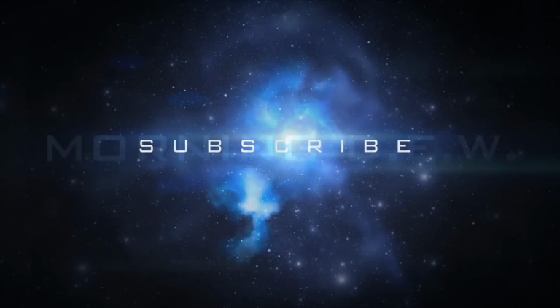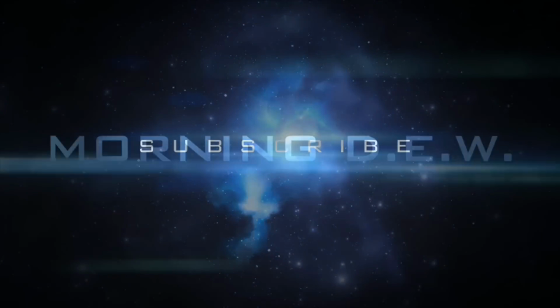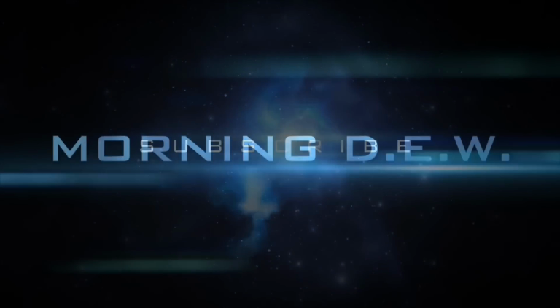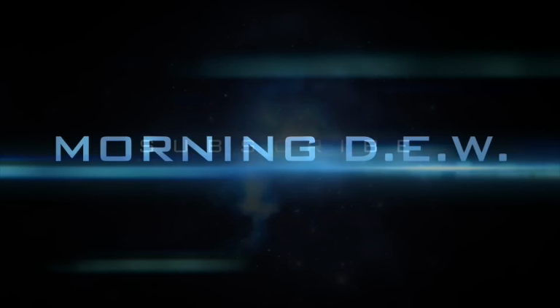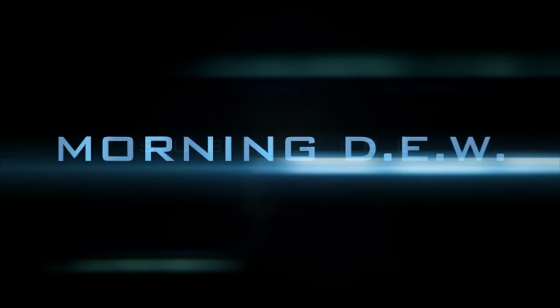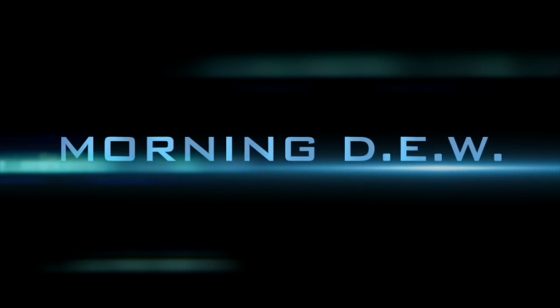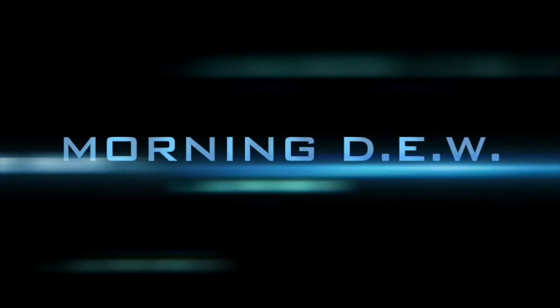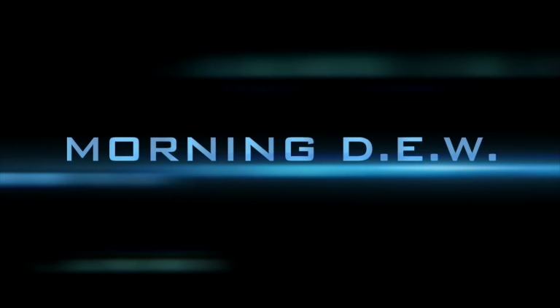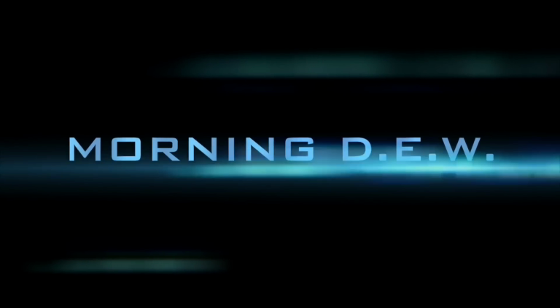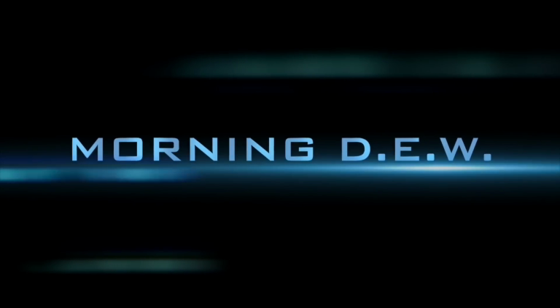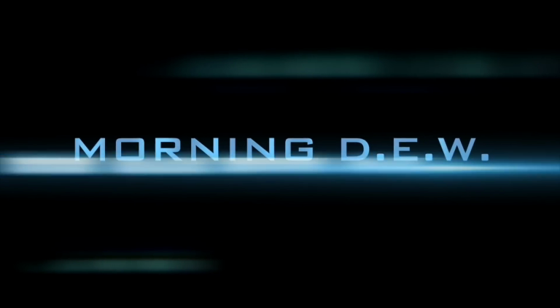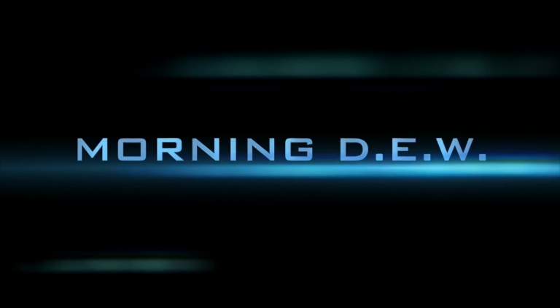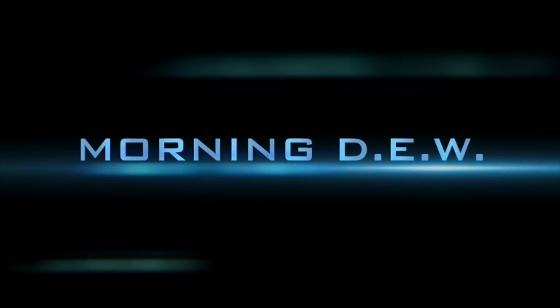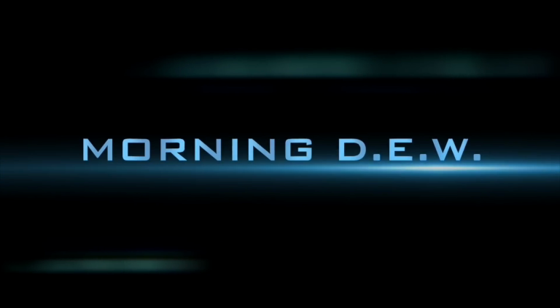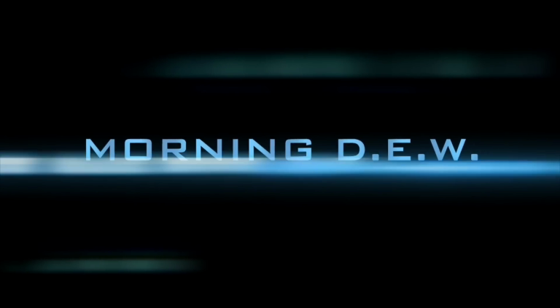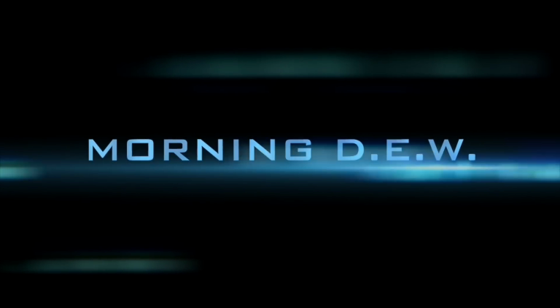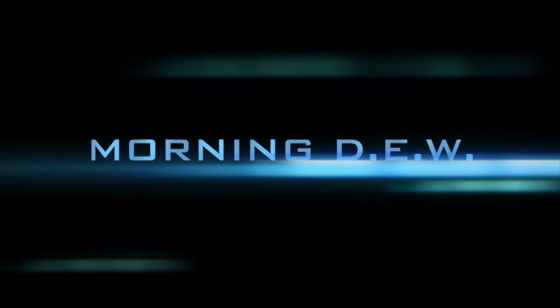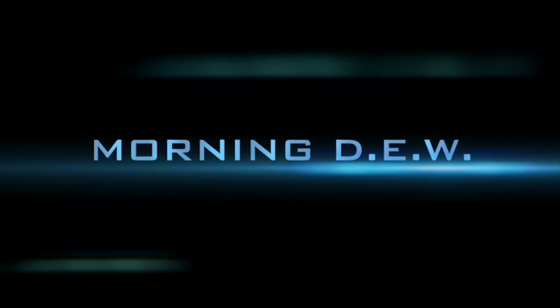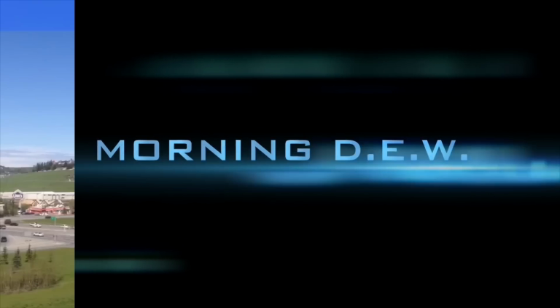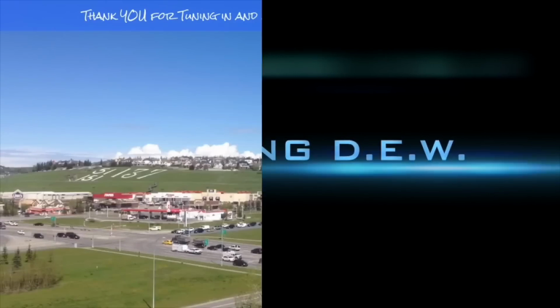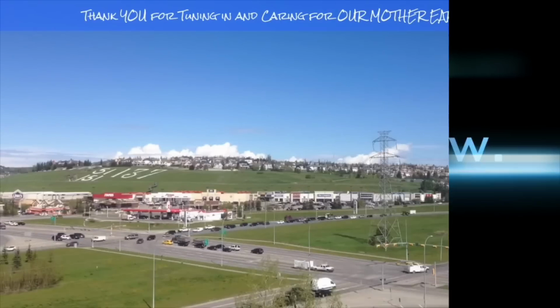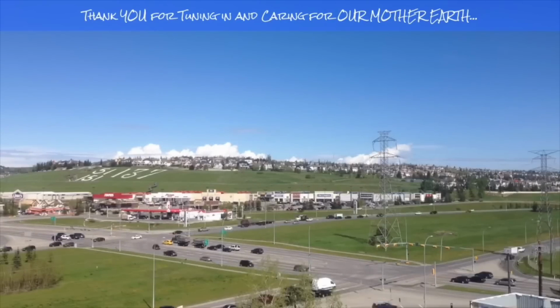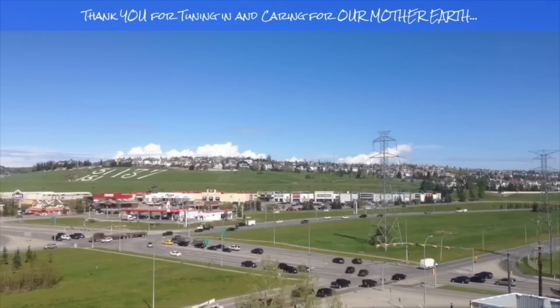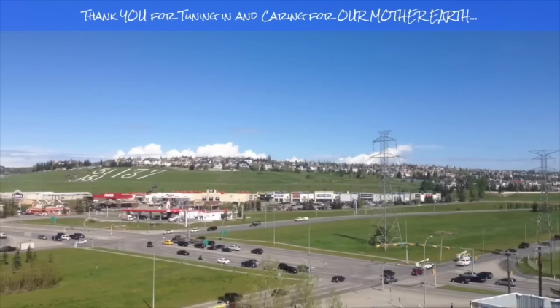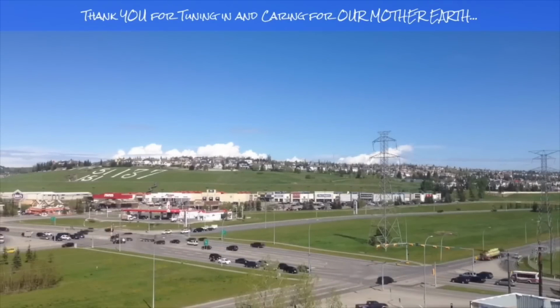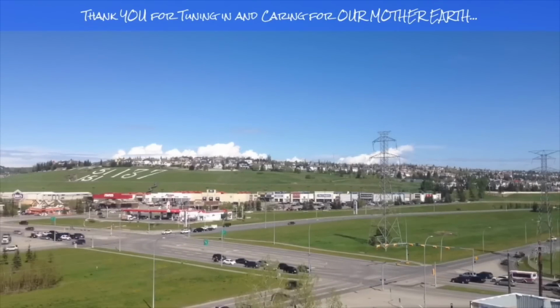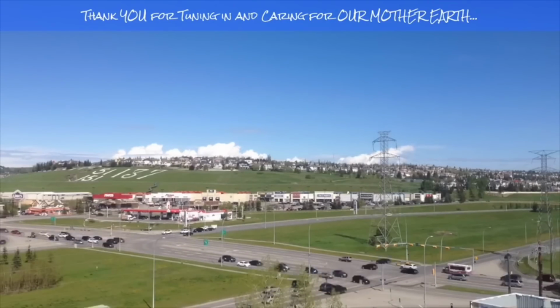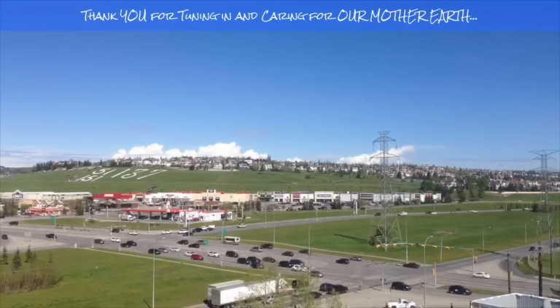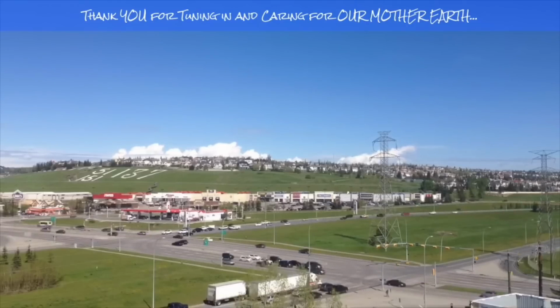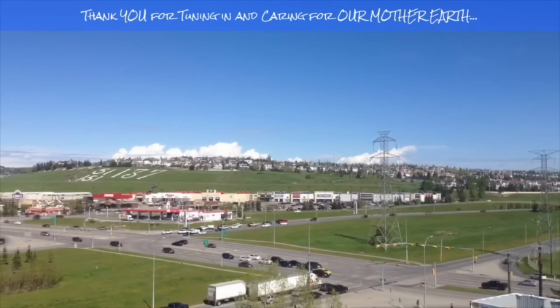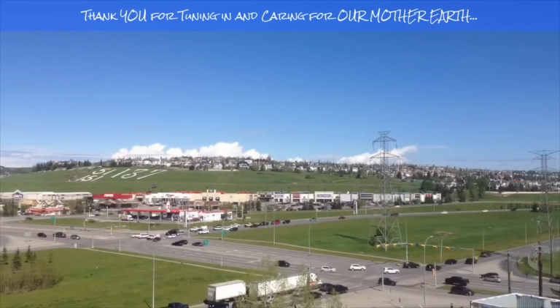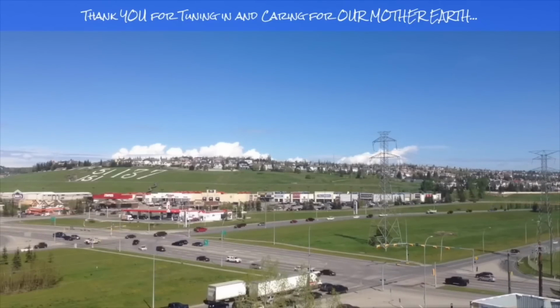If you enjoyed today's video, please hit that like button, subscribe, and share with your friends and family from across the world.